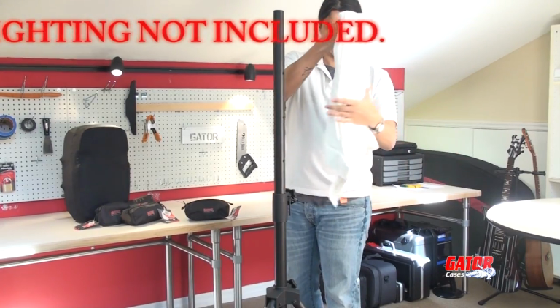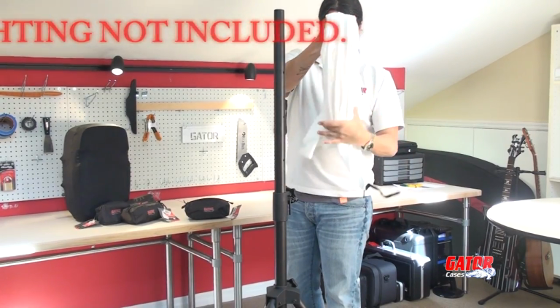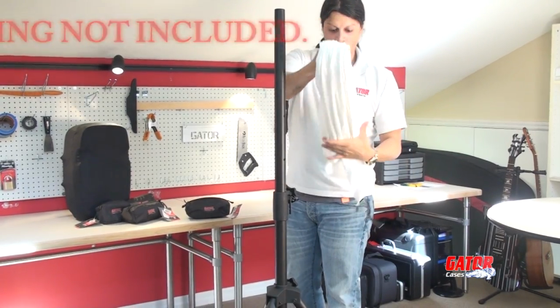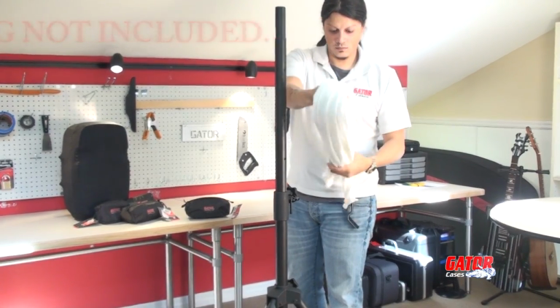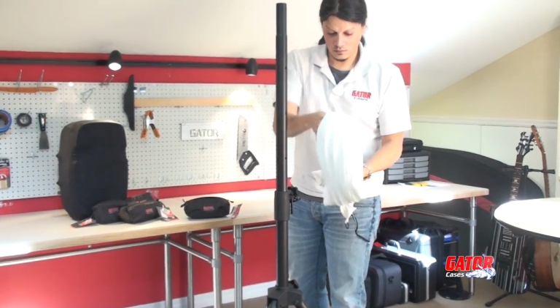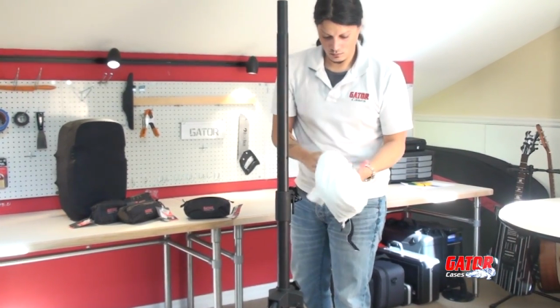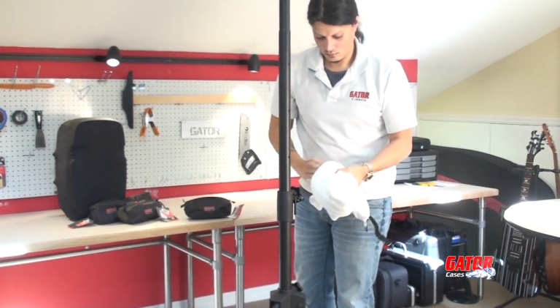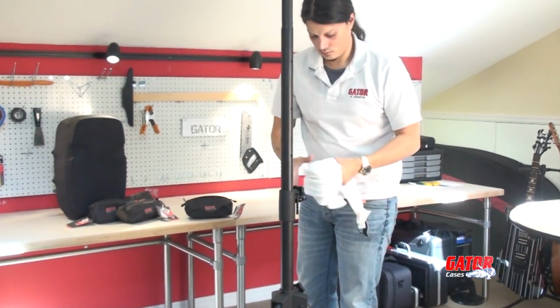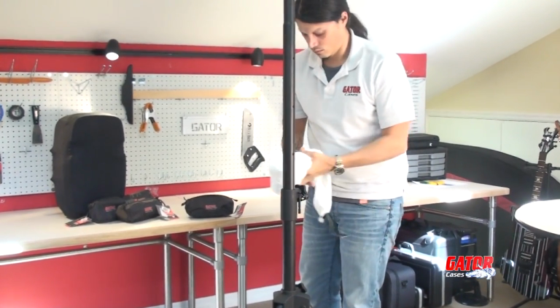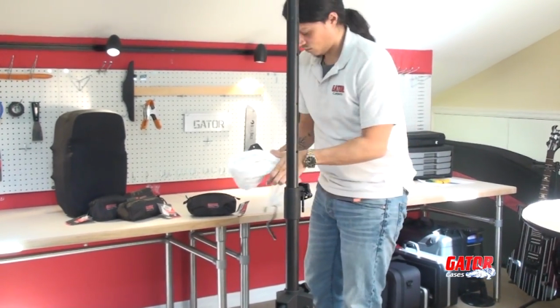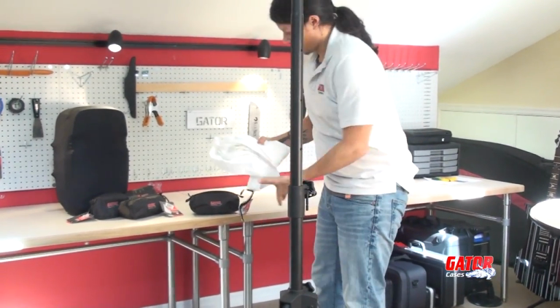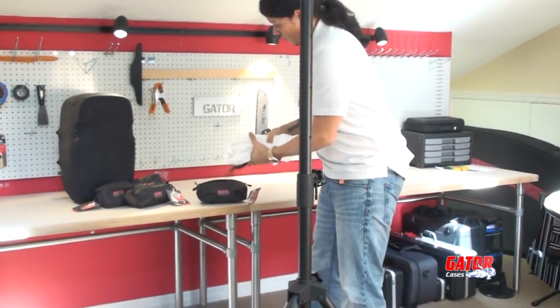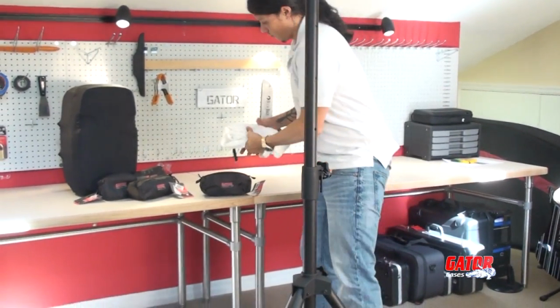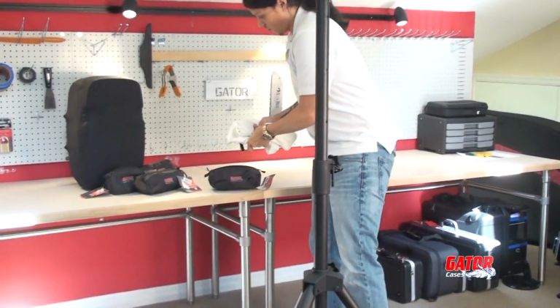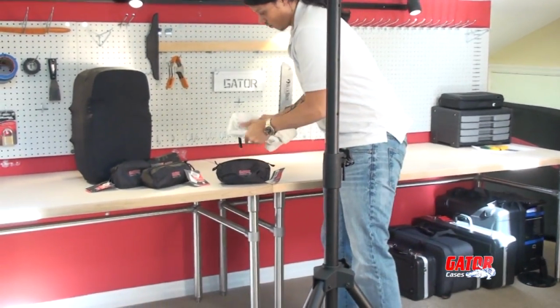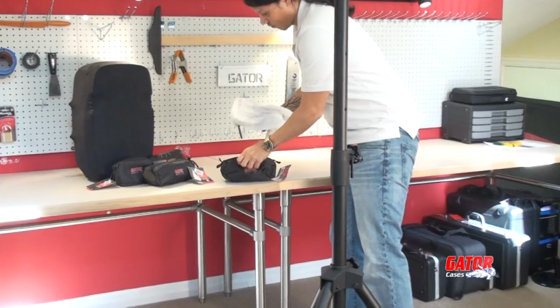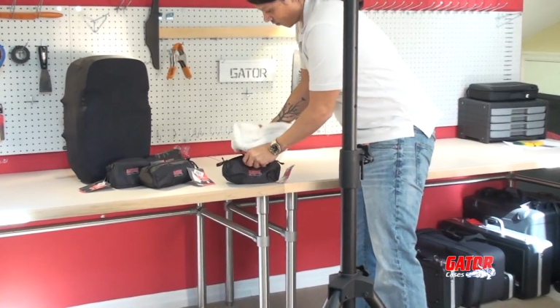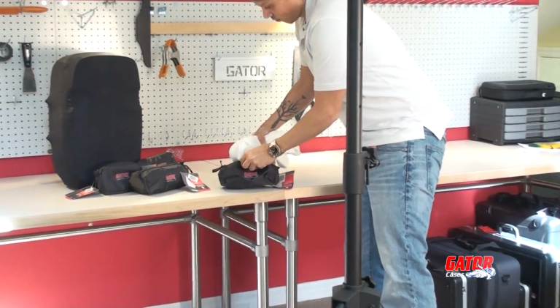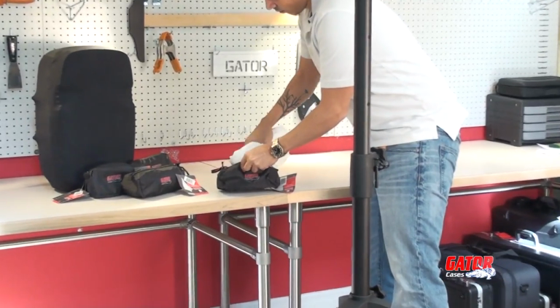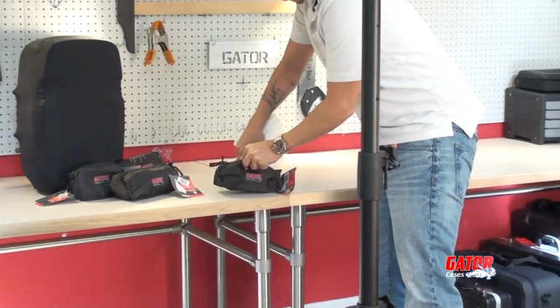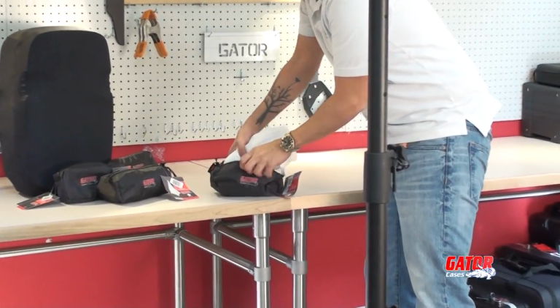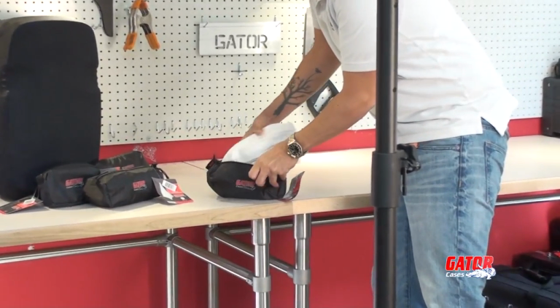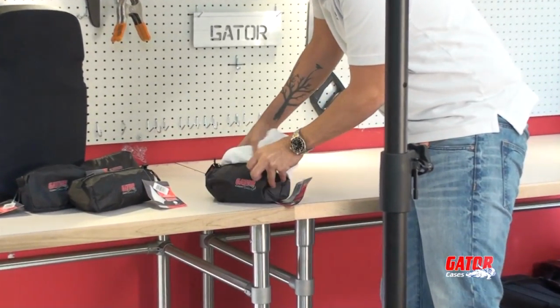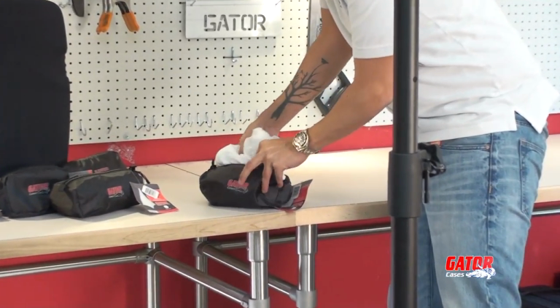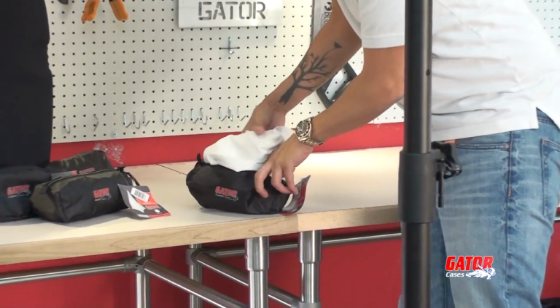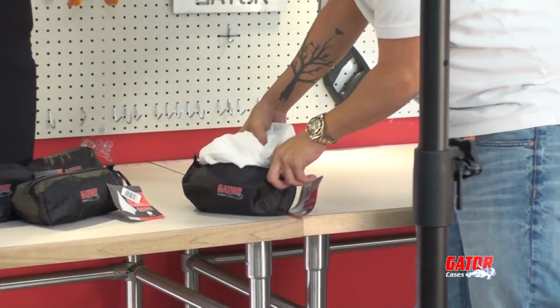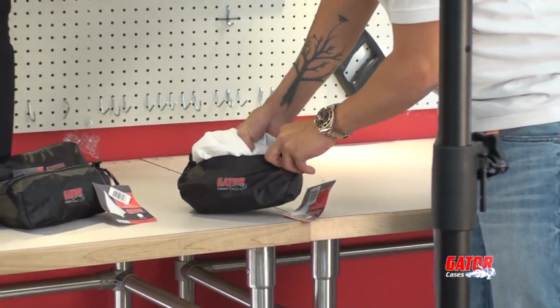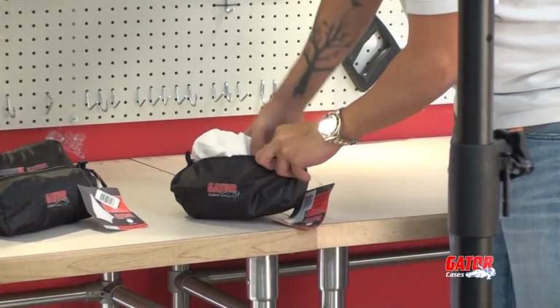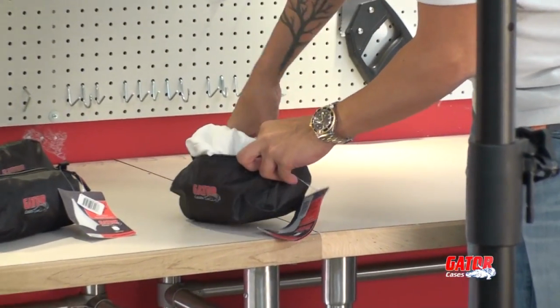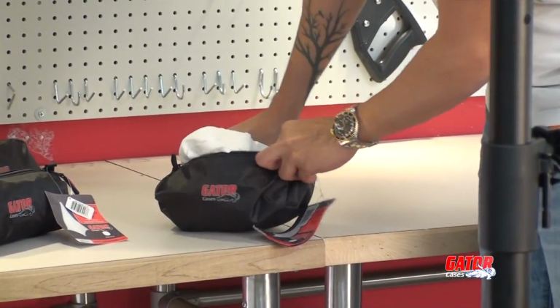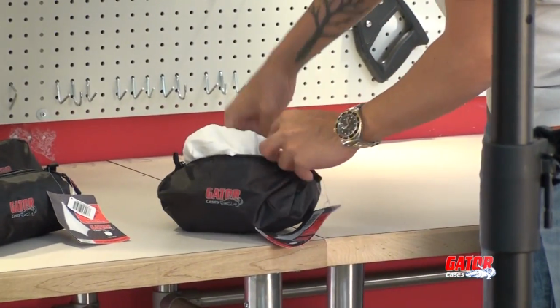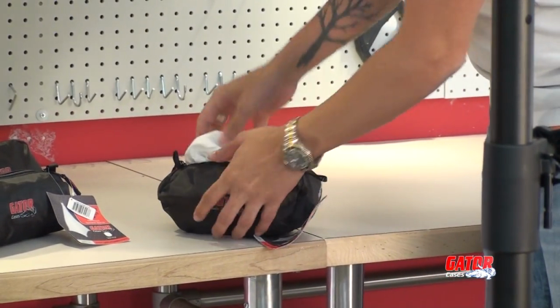Breakdown is a snap. When you're done, just roll the covers up and store them neatly in the included zippered carry pouch.